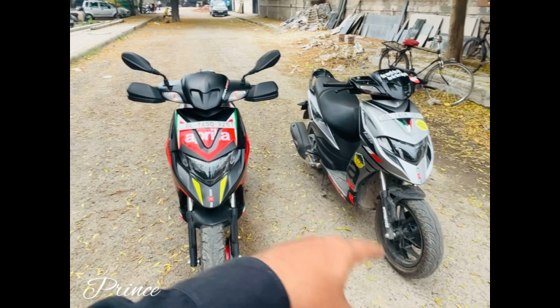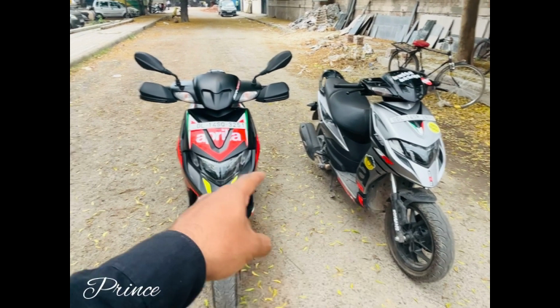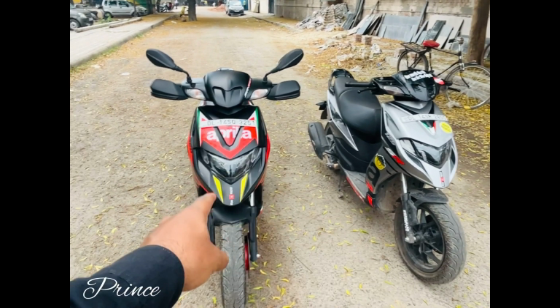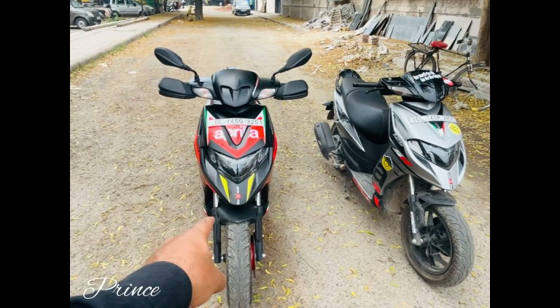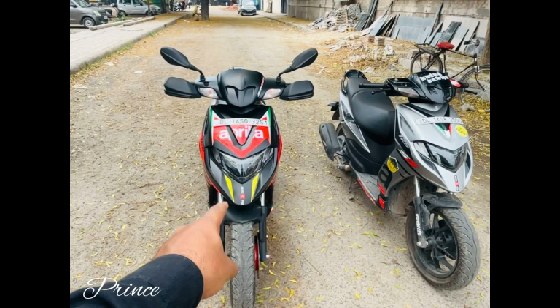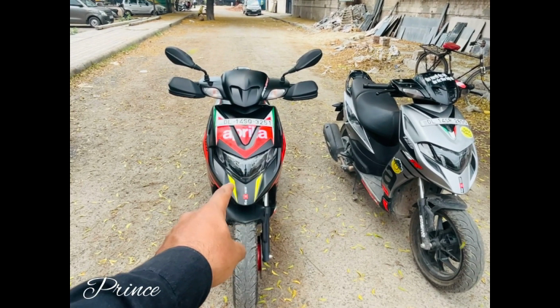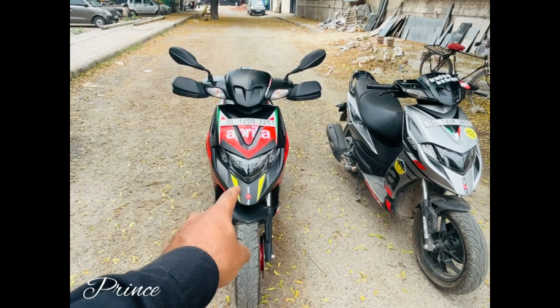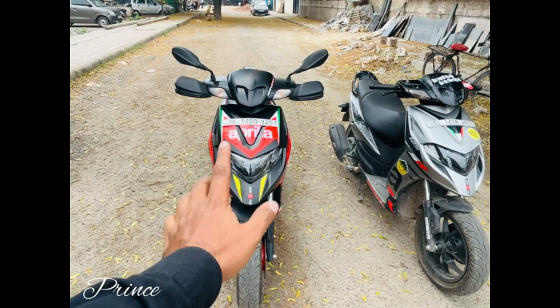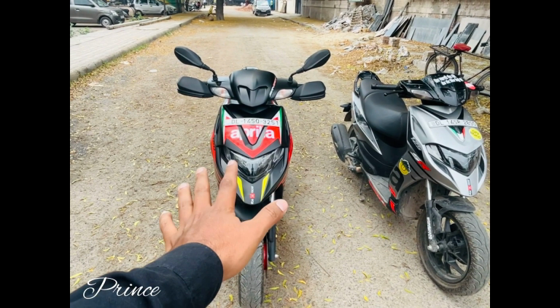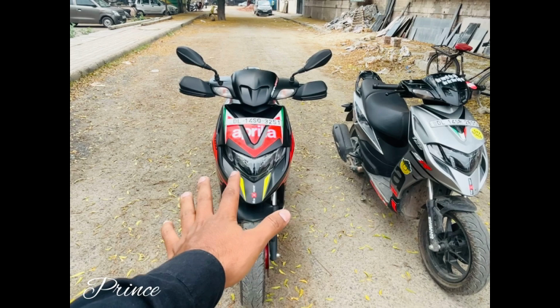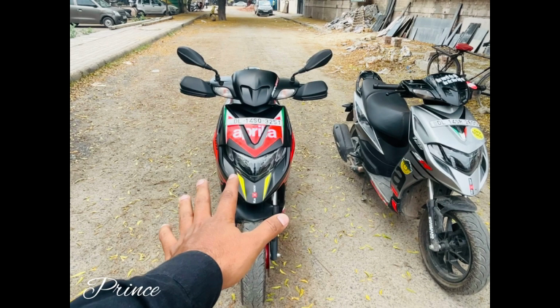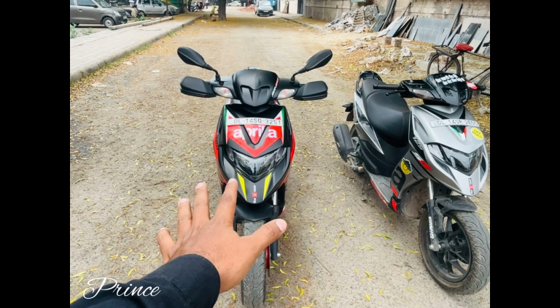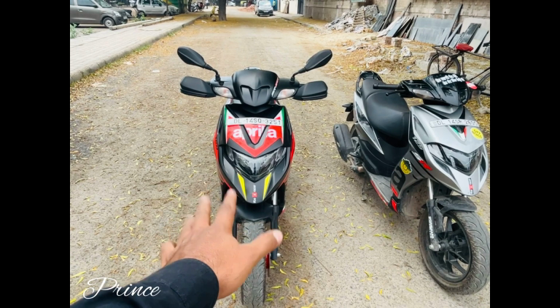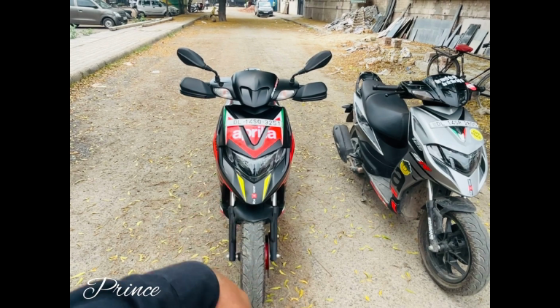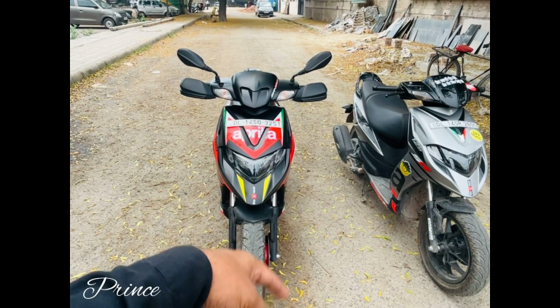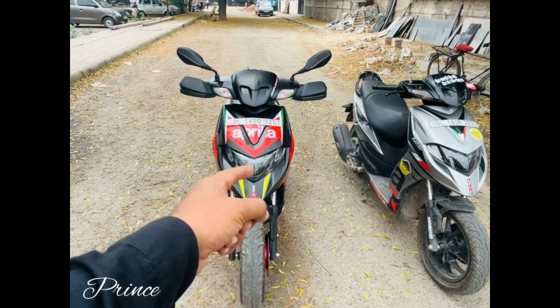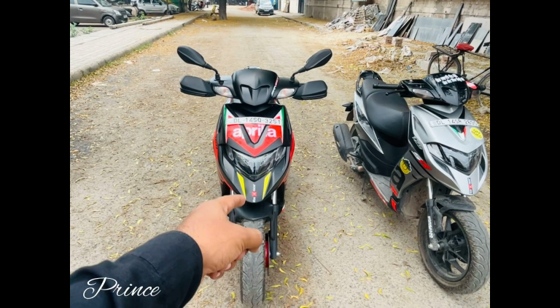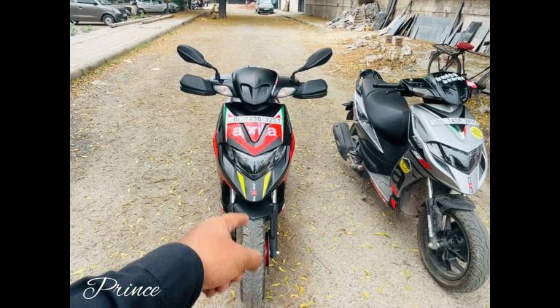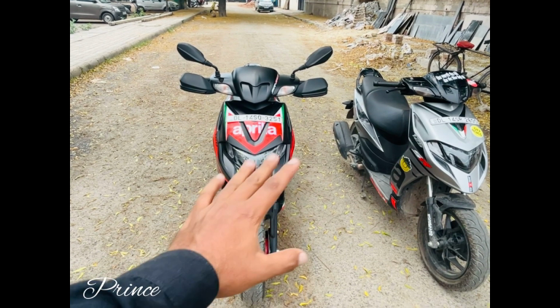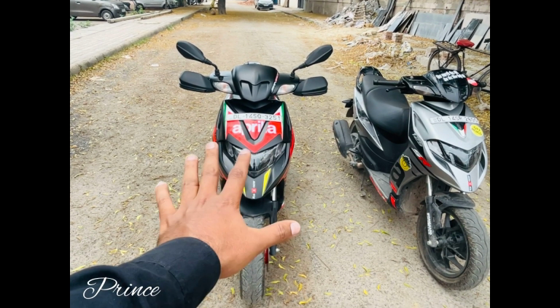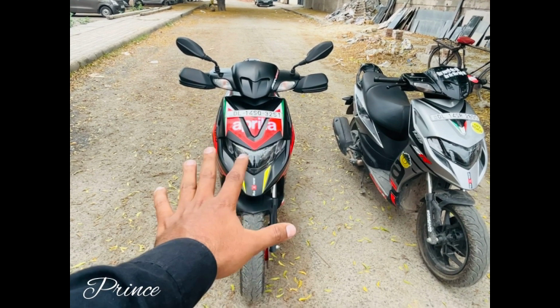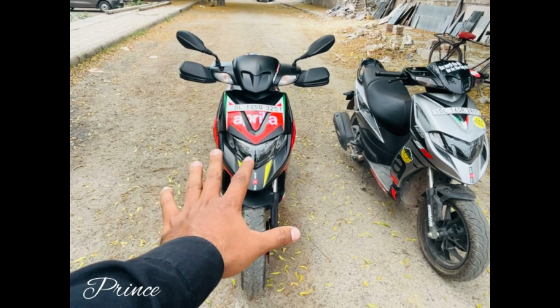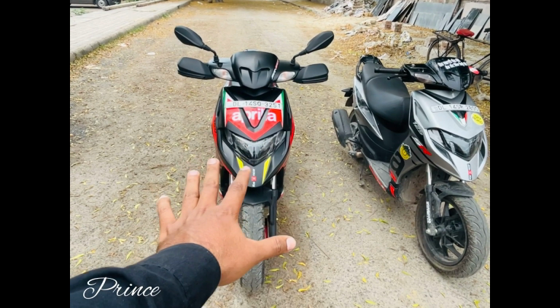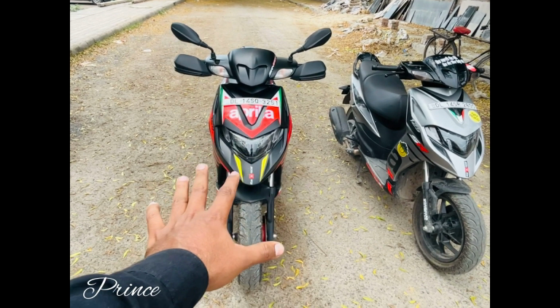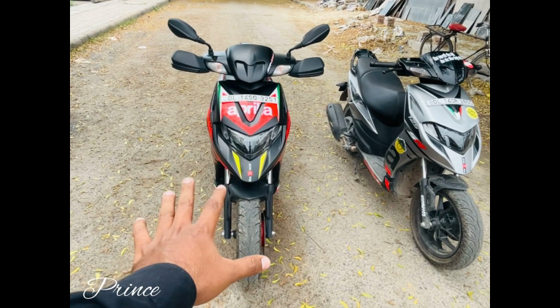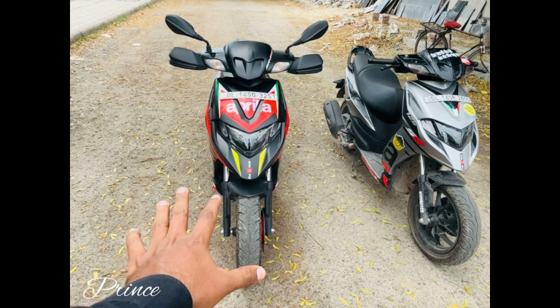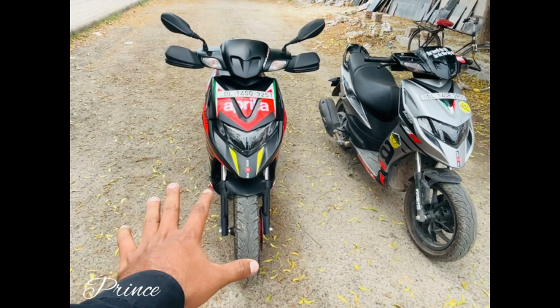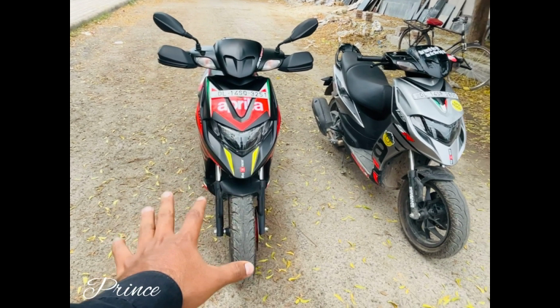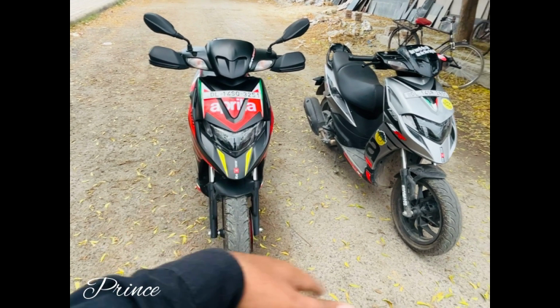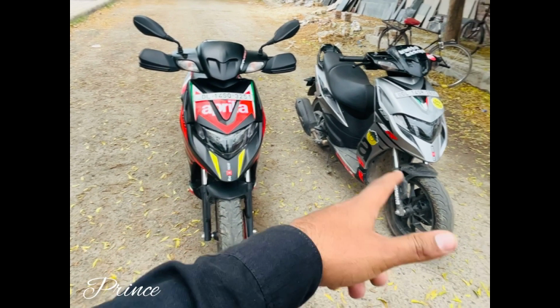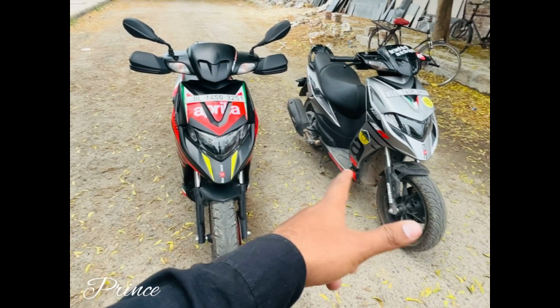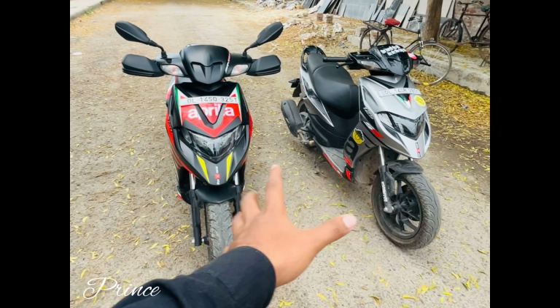Here I am standing with my friend's scooter, which is 160cc. This is the Race Edition. This is the April, which is the latest model.